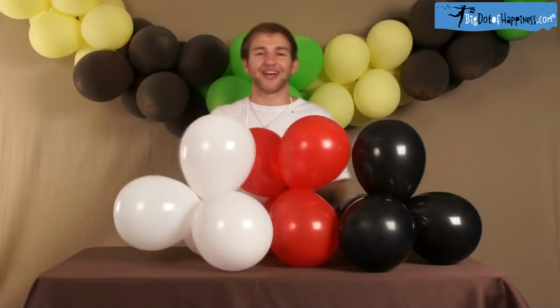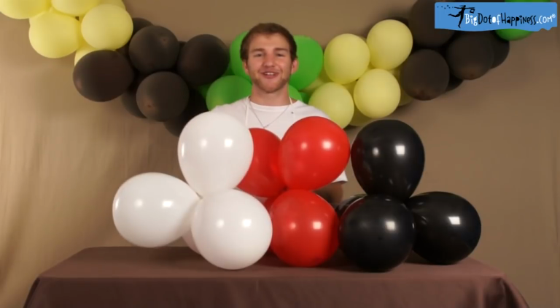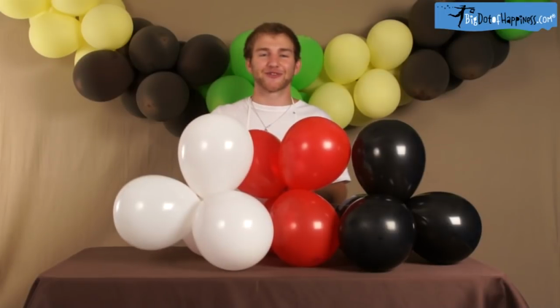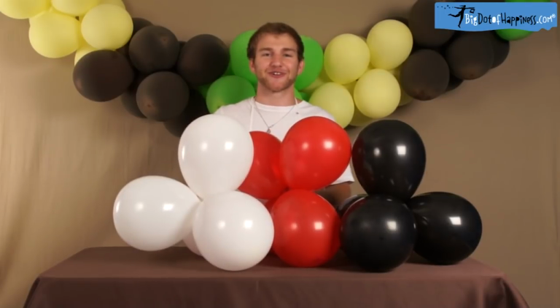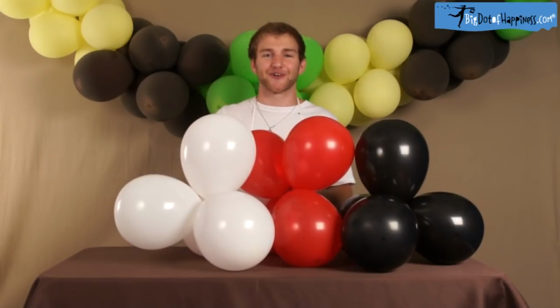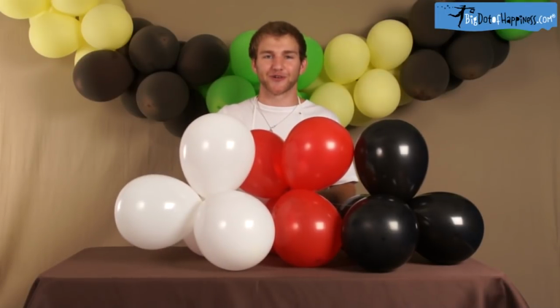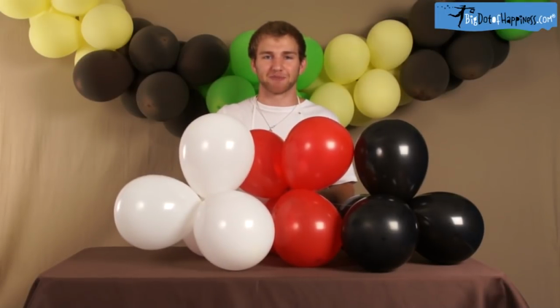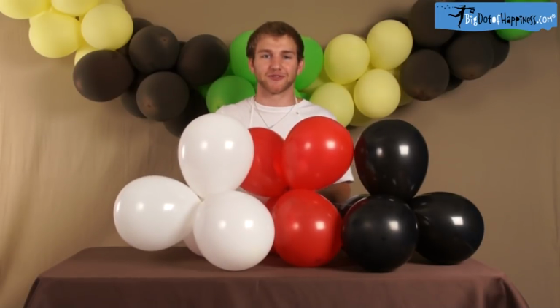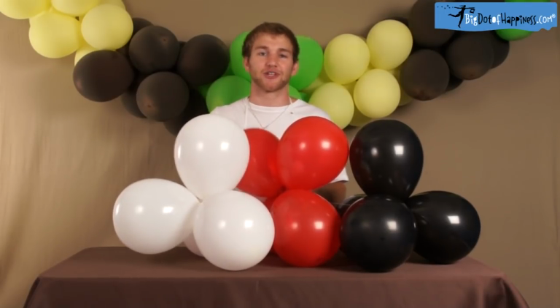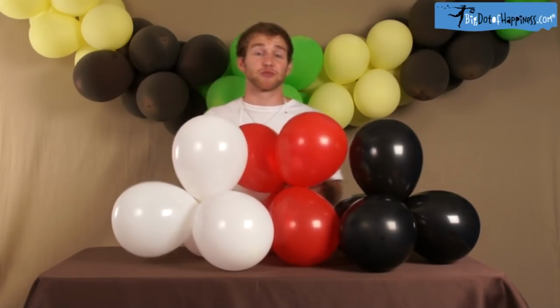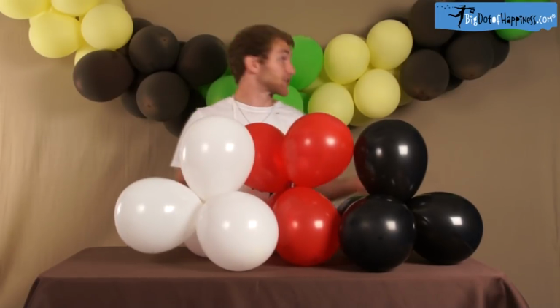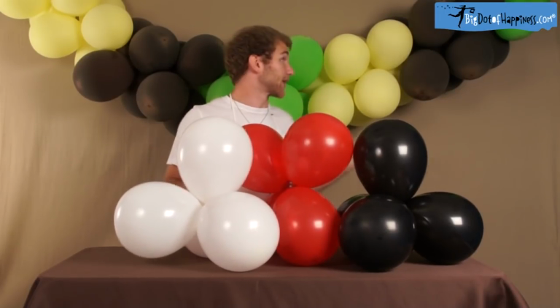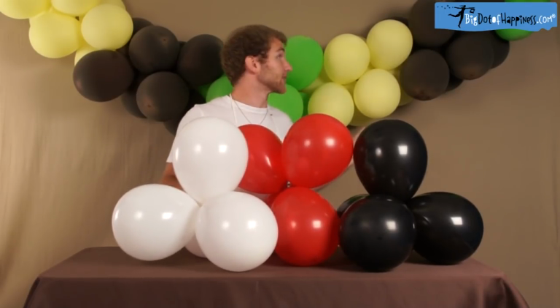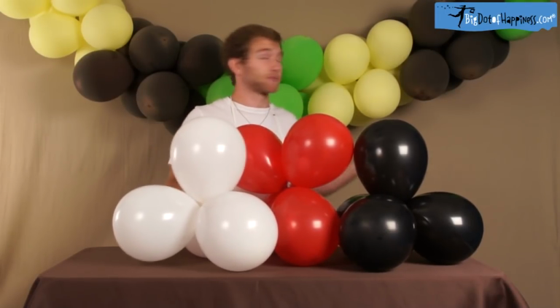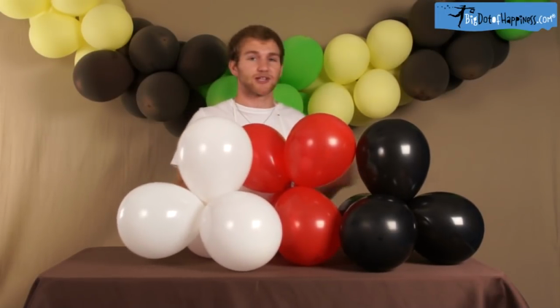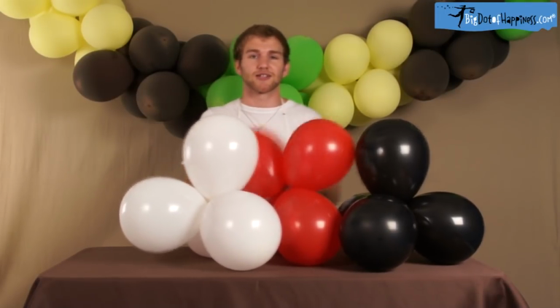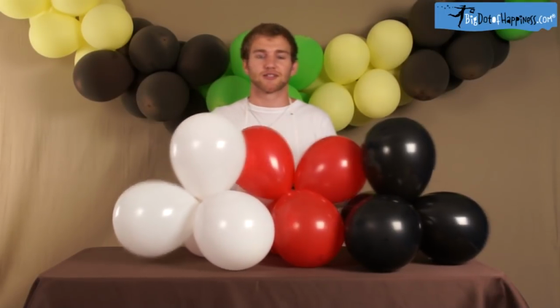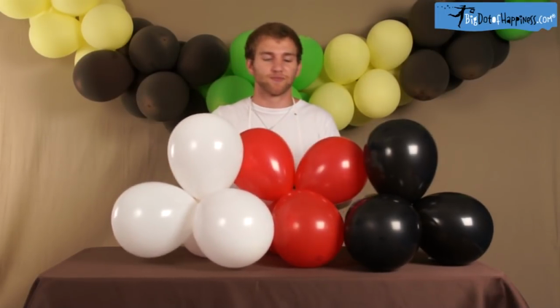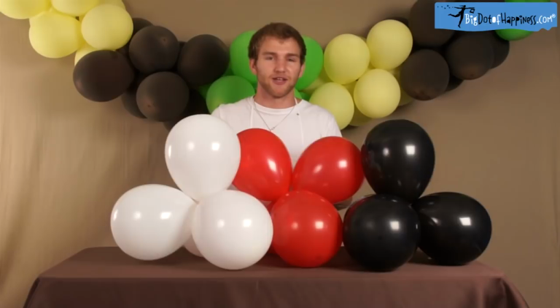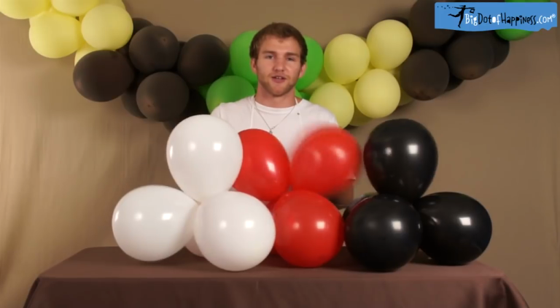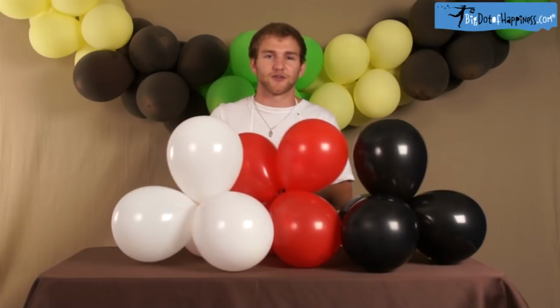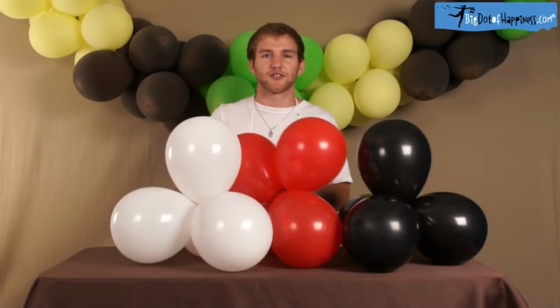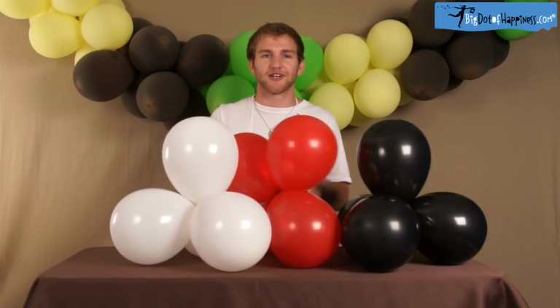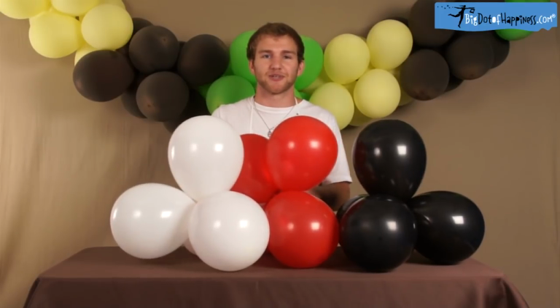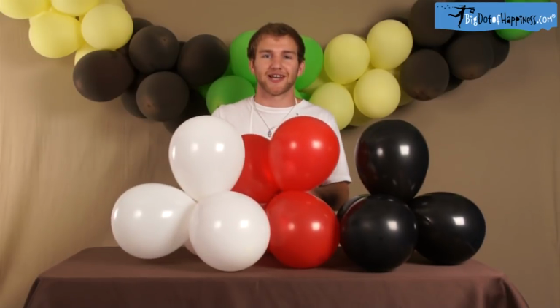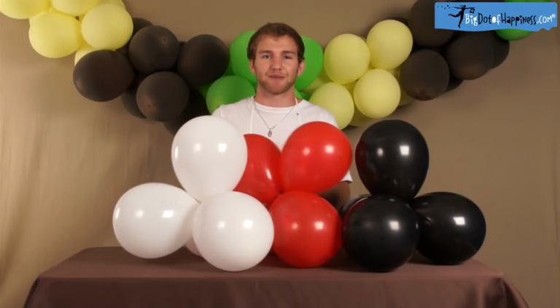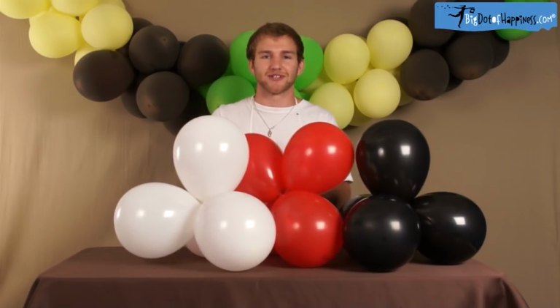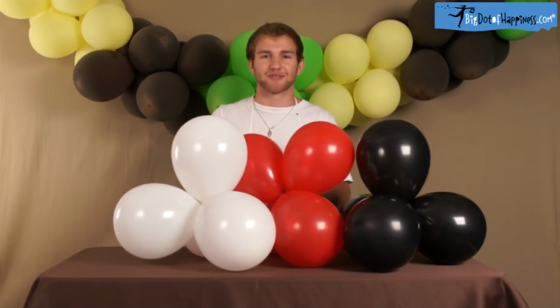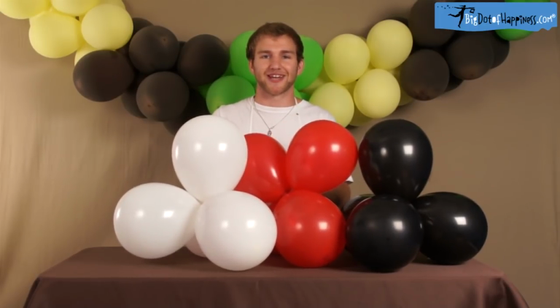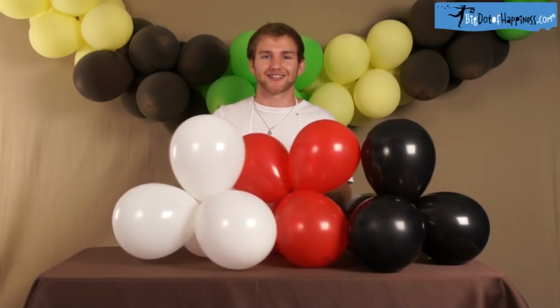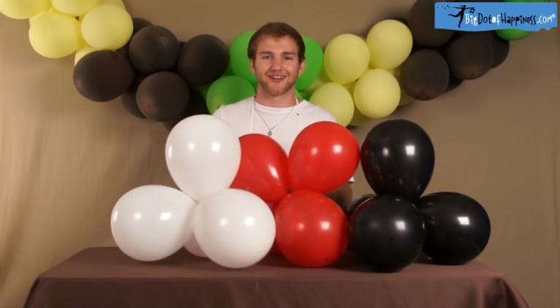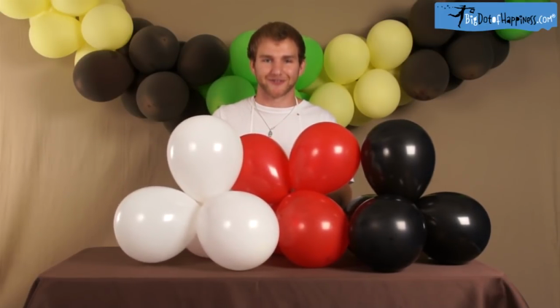After you get through stringing all 48 balloons, you'll end up with a finished product that looks something like this. For all of us here at the Big Dot of Happiness, I'm Zach, signing off.